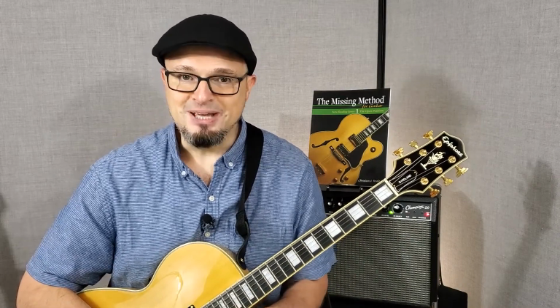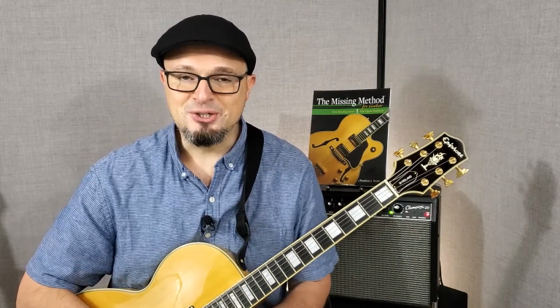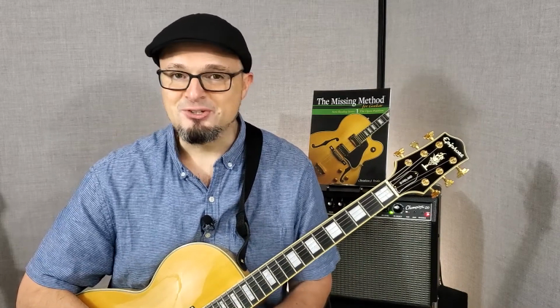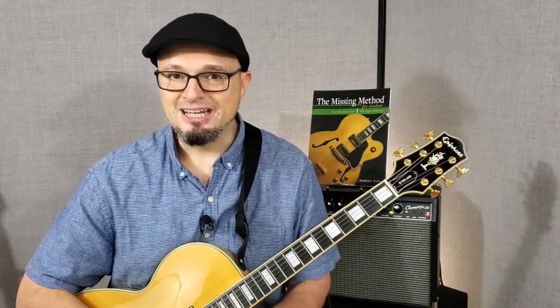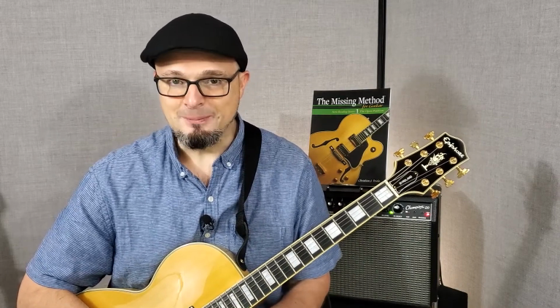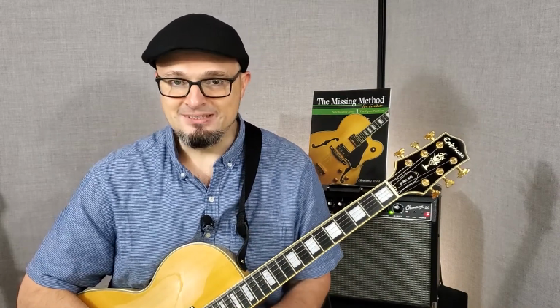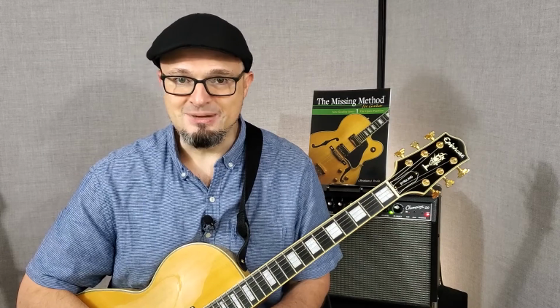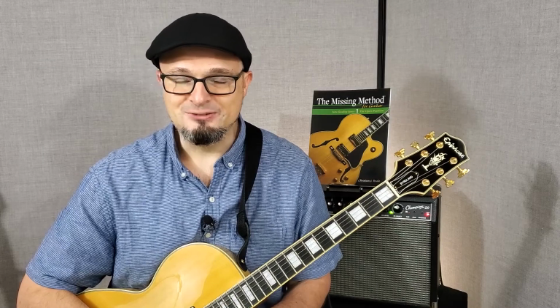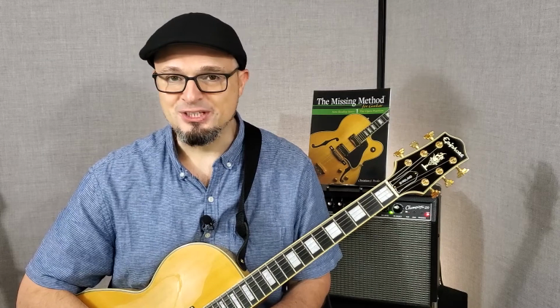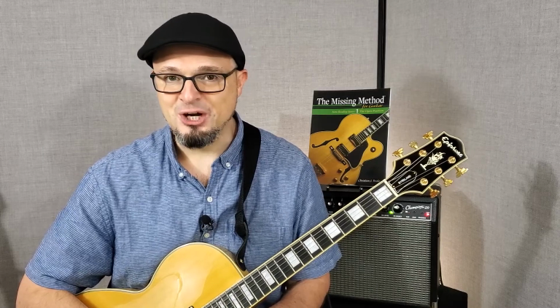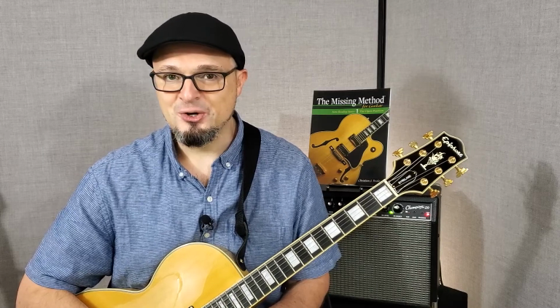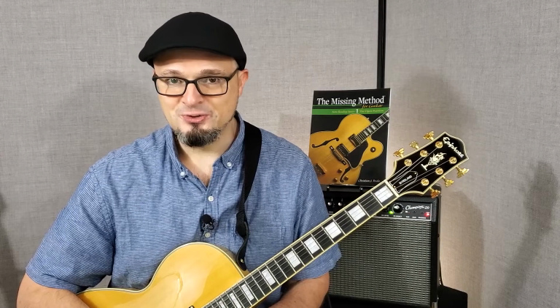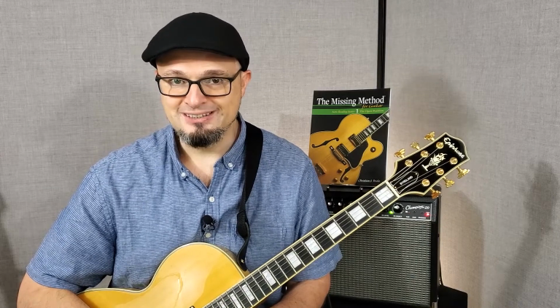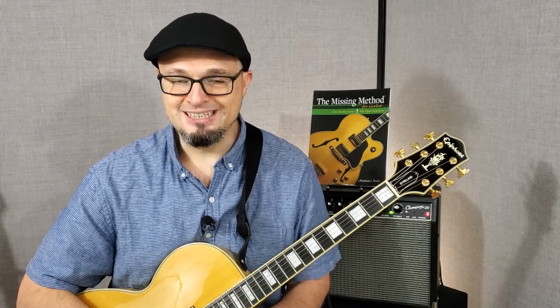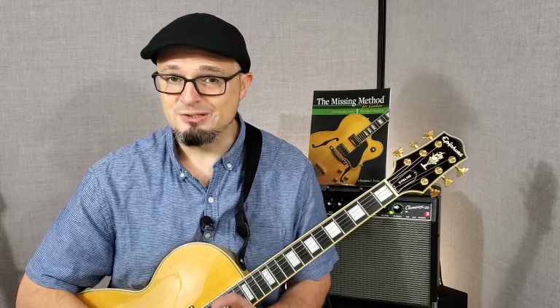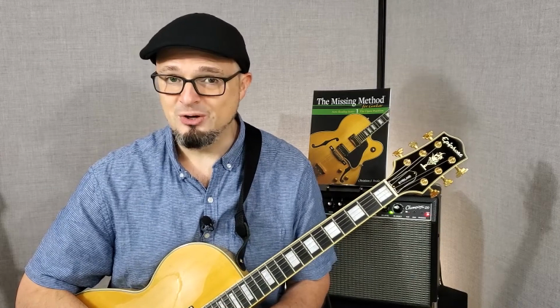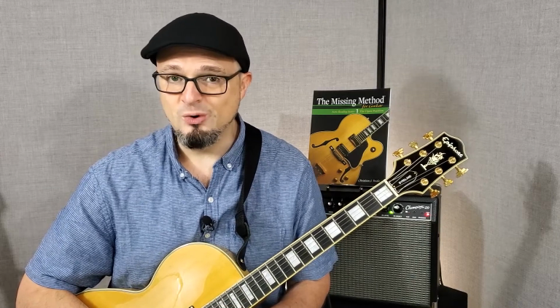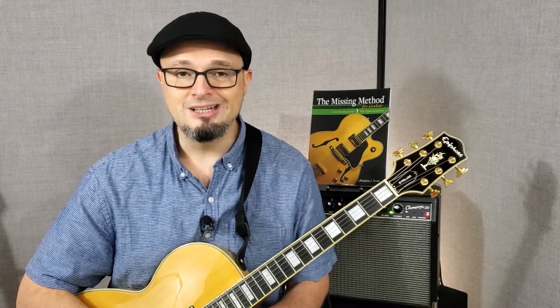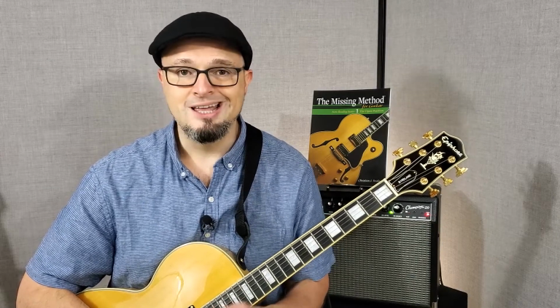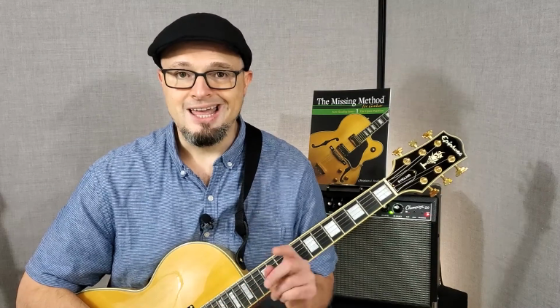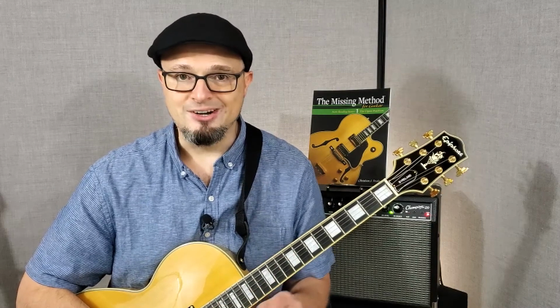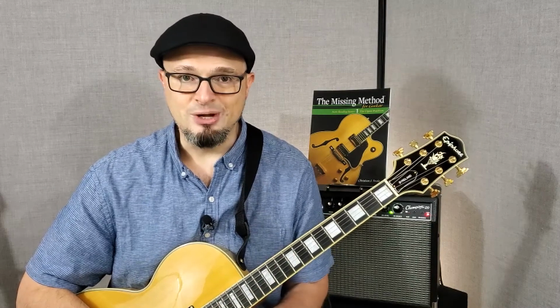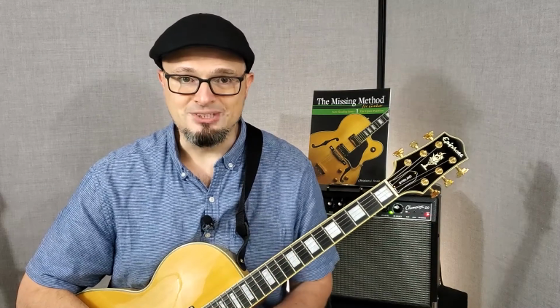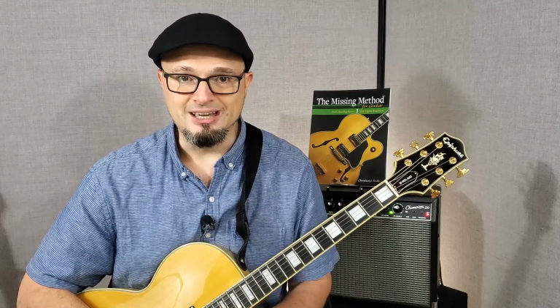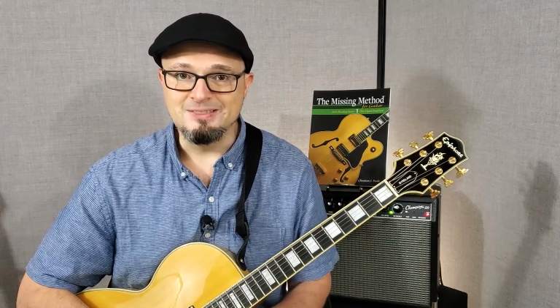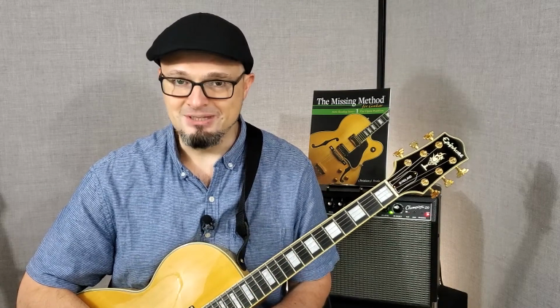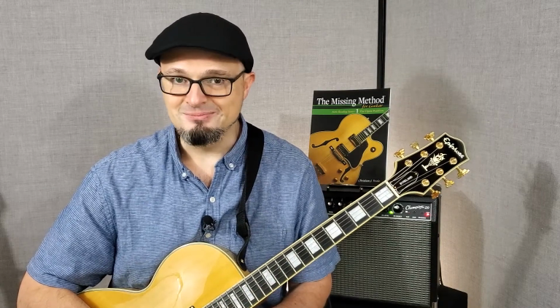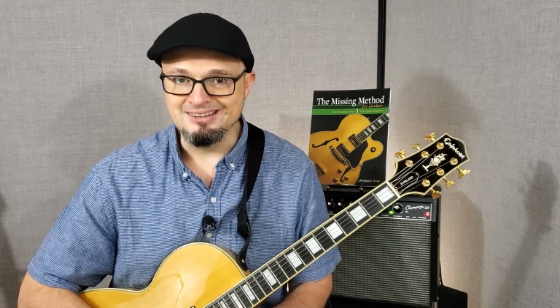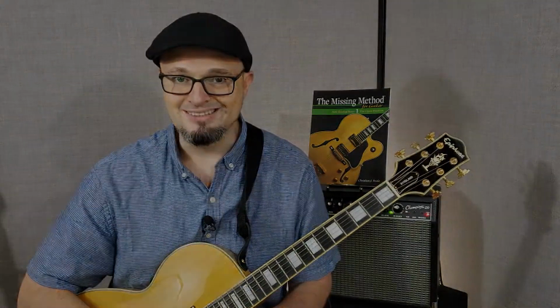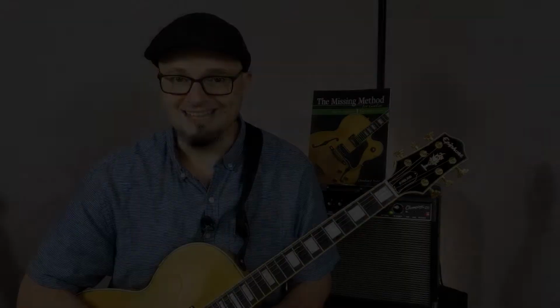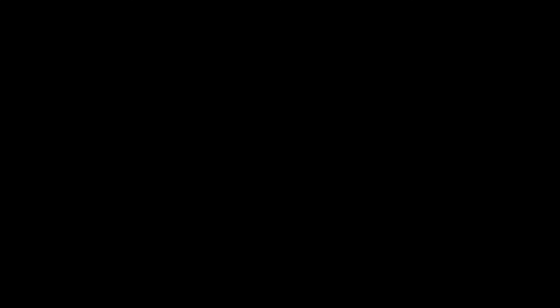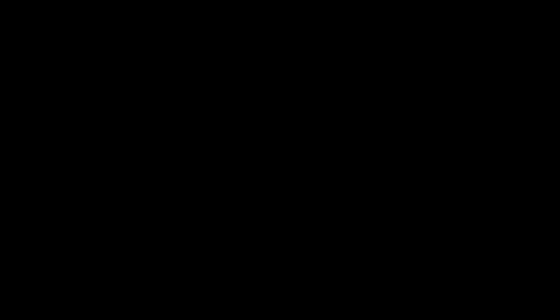So make sure you check out The Missing Method for Guitar Note Reading Series, Book 1, at our website, TheMissingMethod.com.